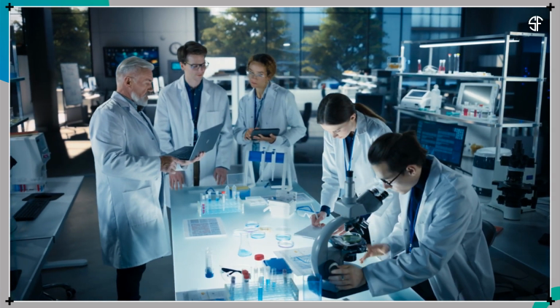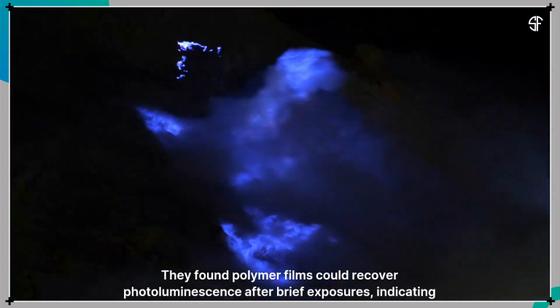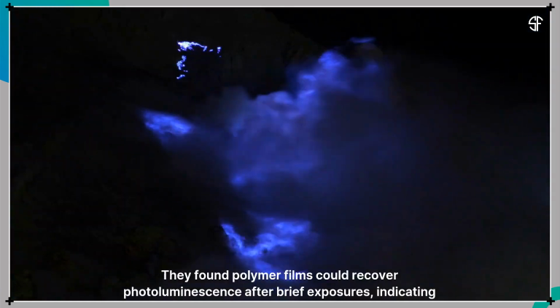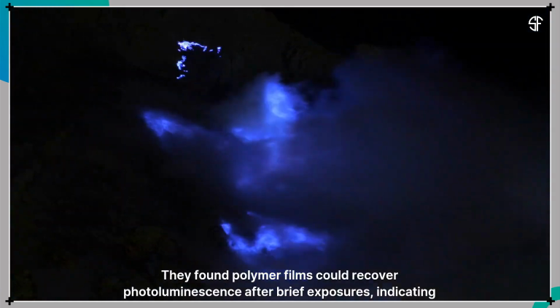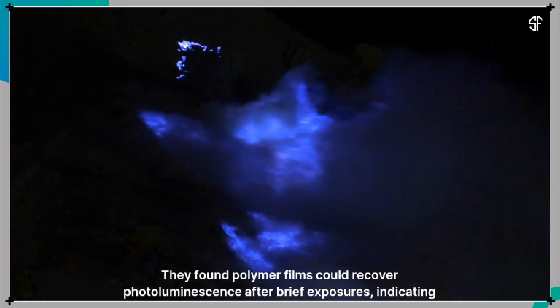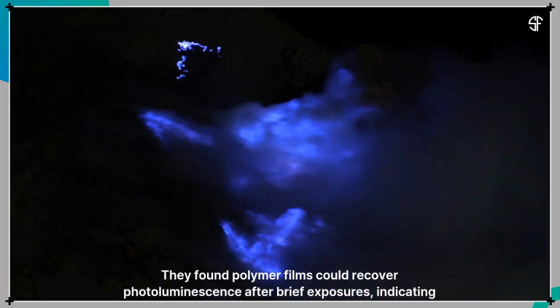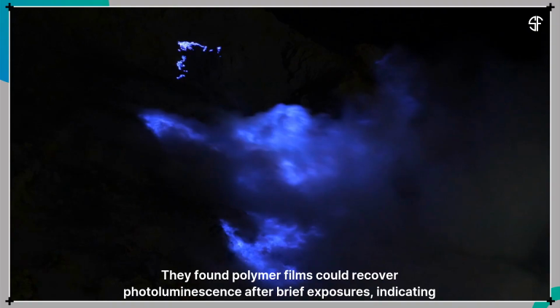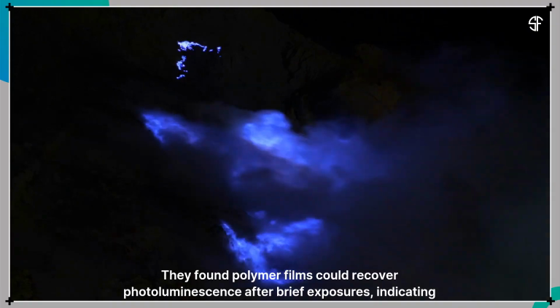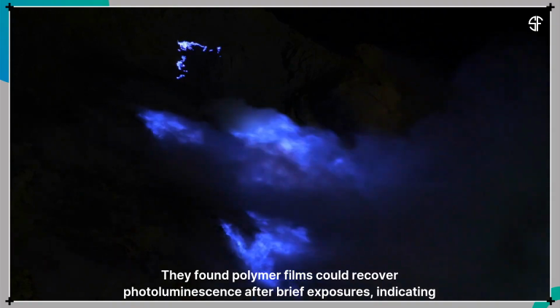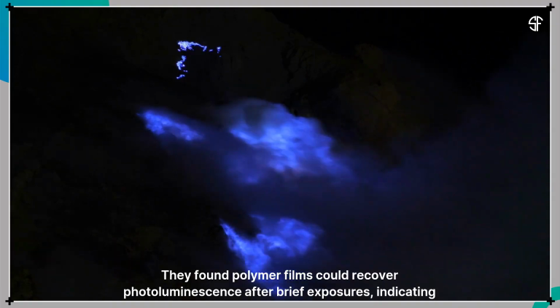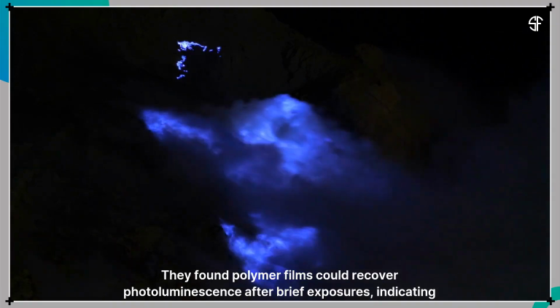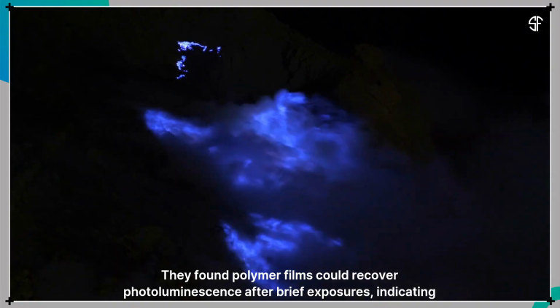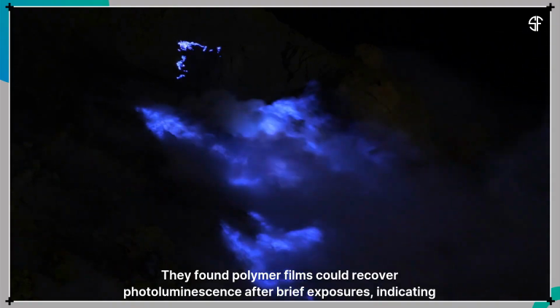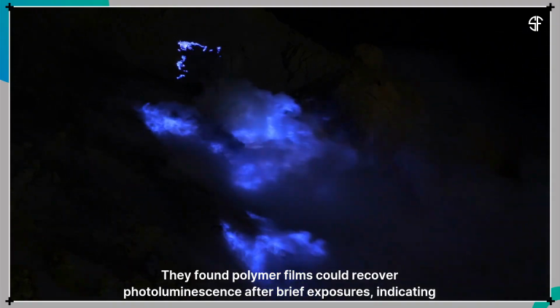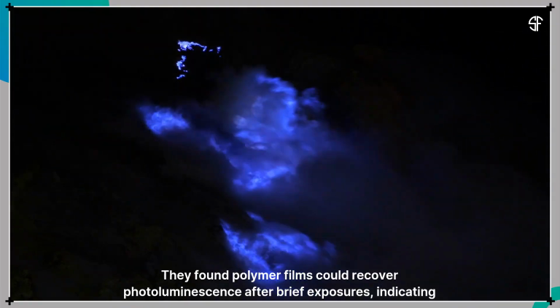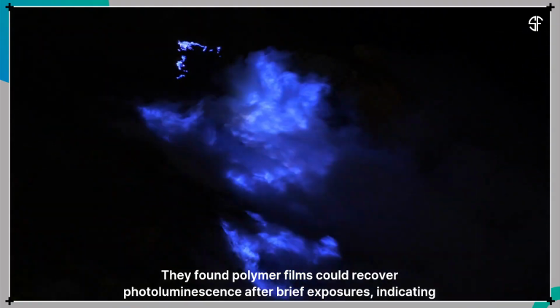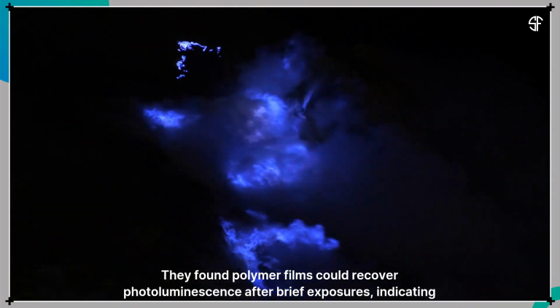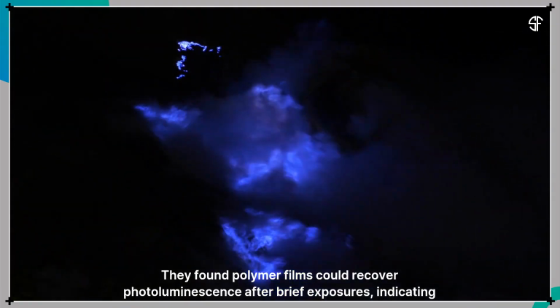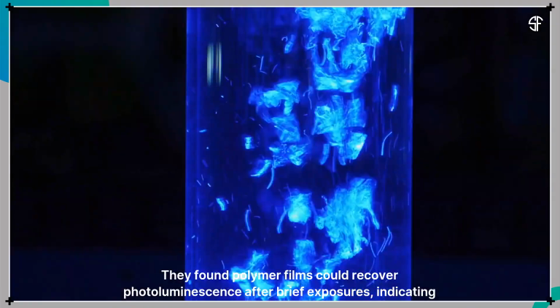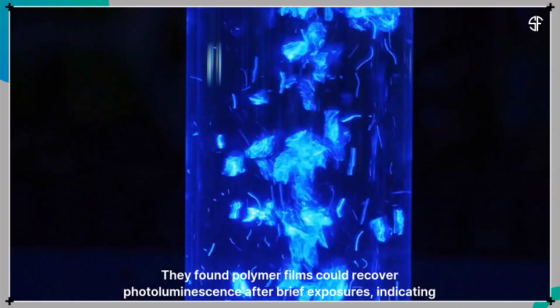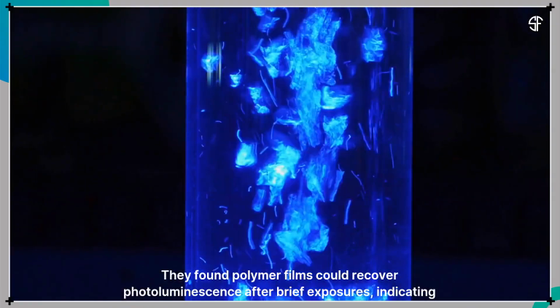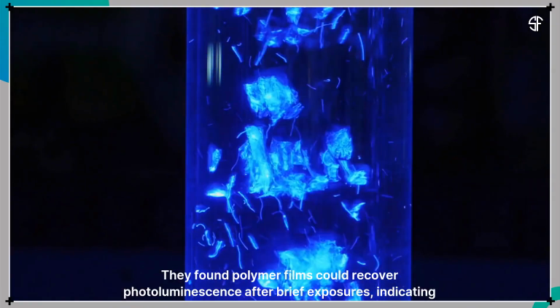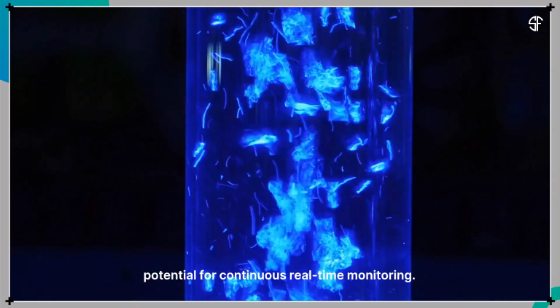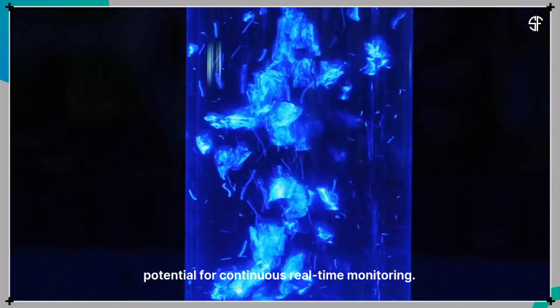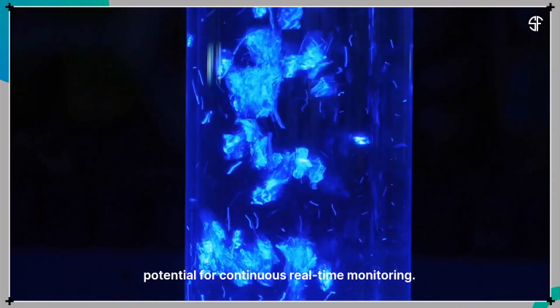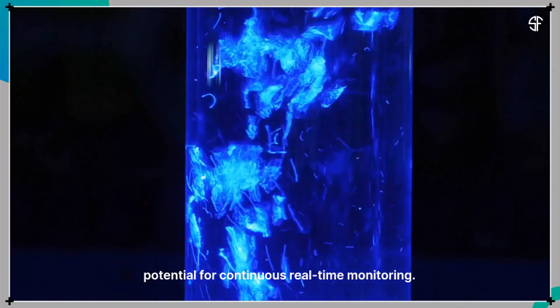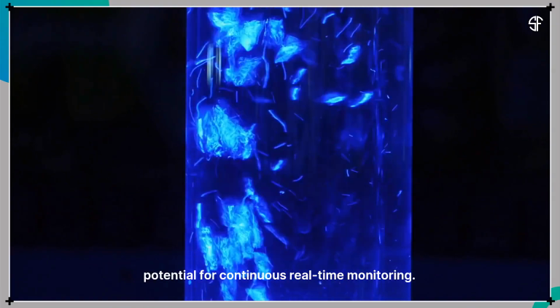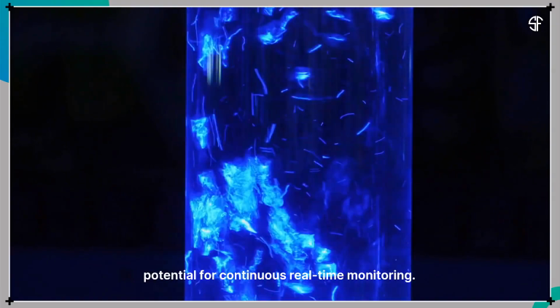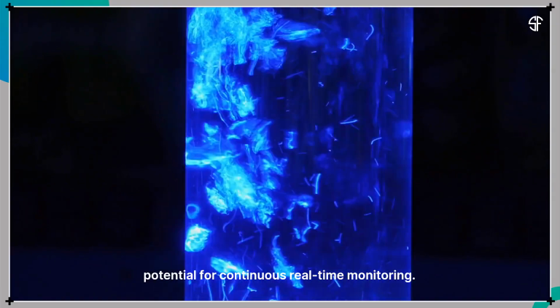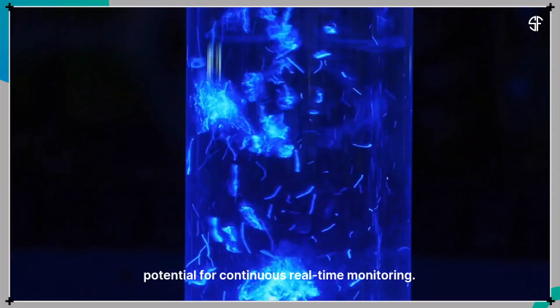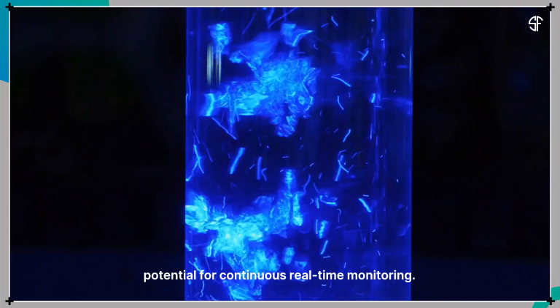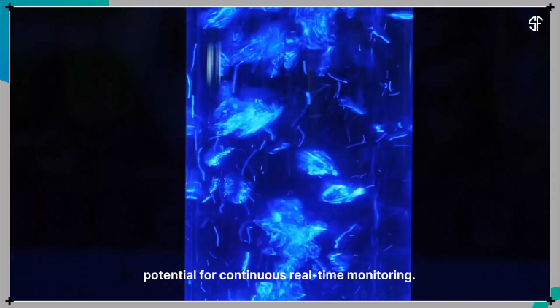They found that polymer films could recover photoluminescence after brief exposures, indicating potential for continuous real-time monitoring.